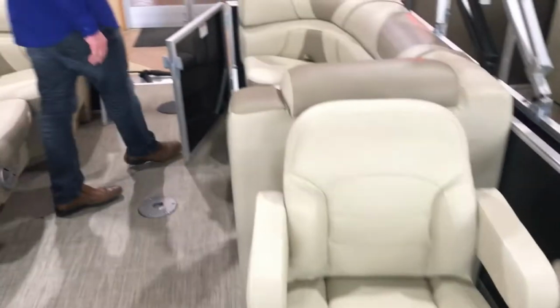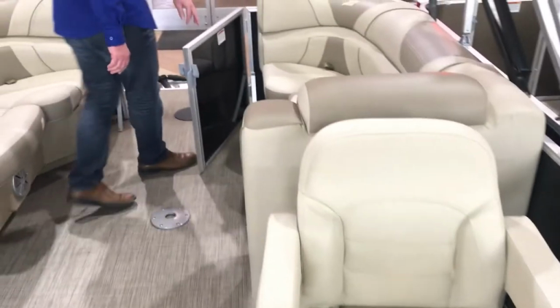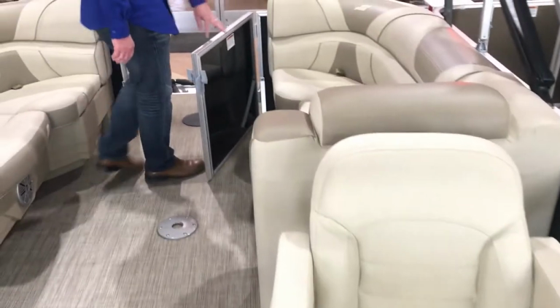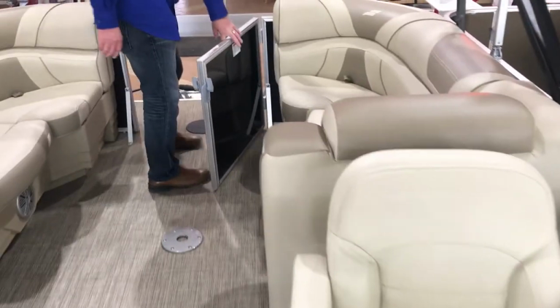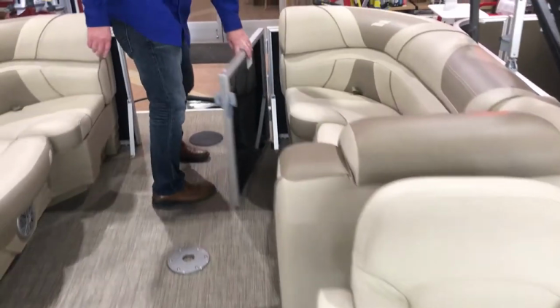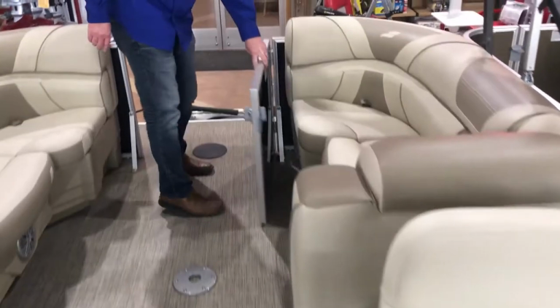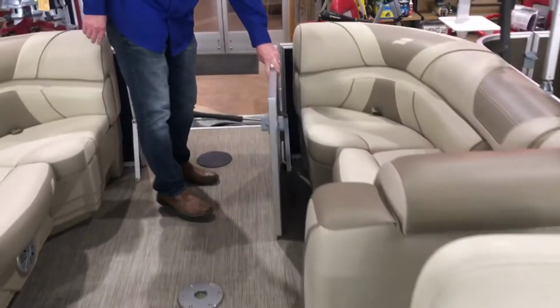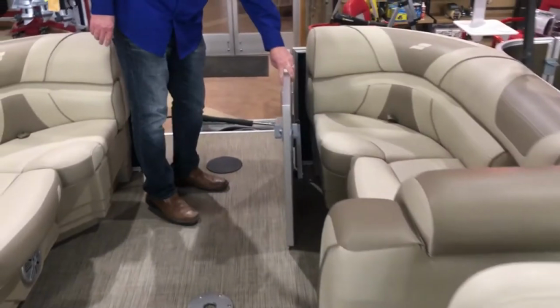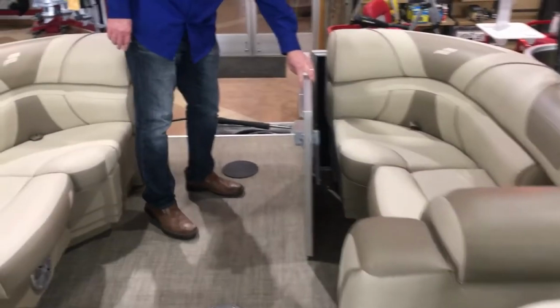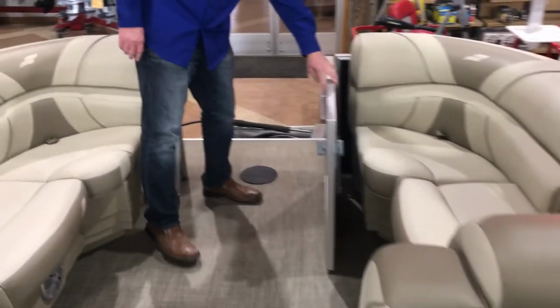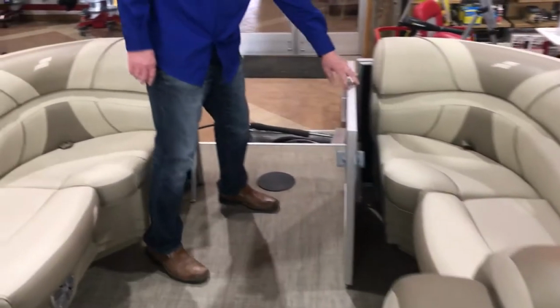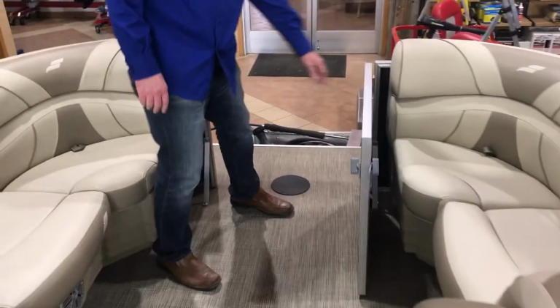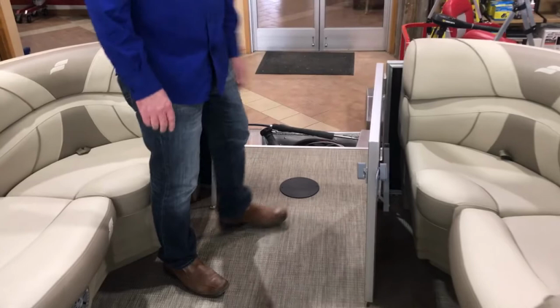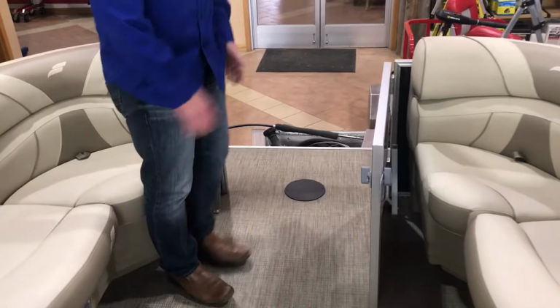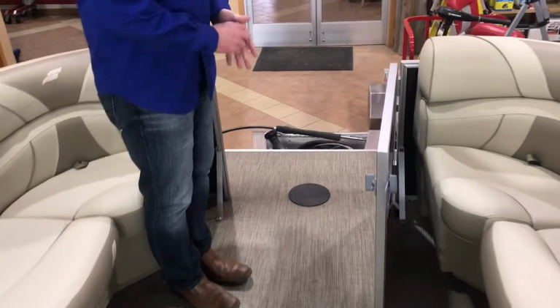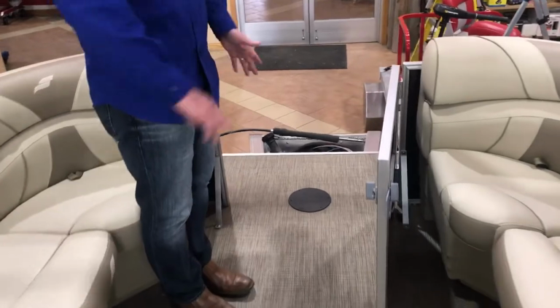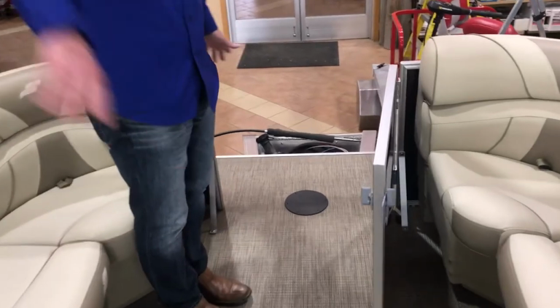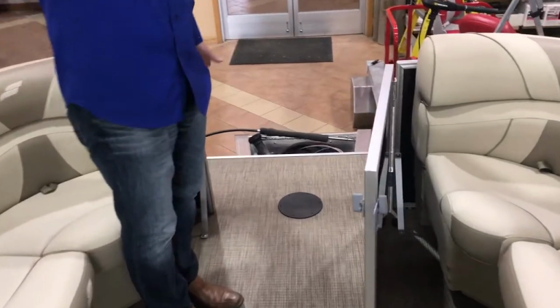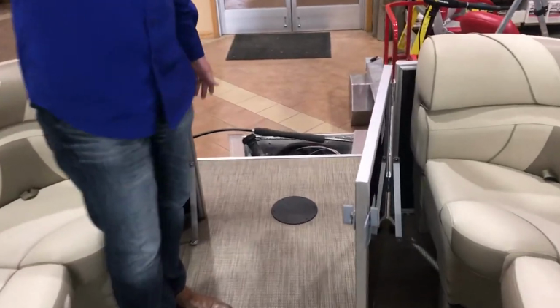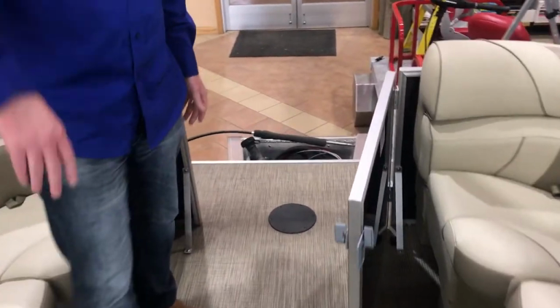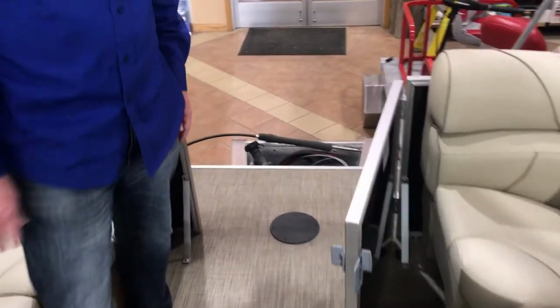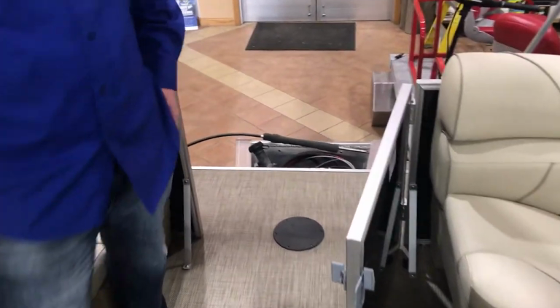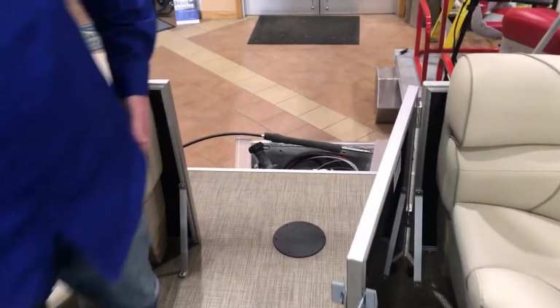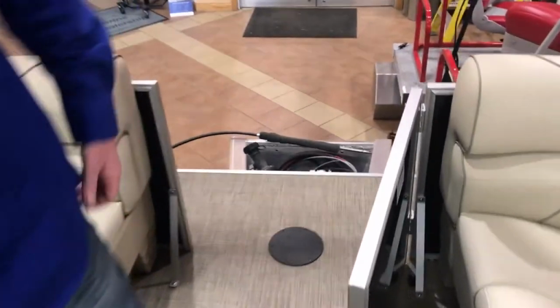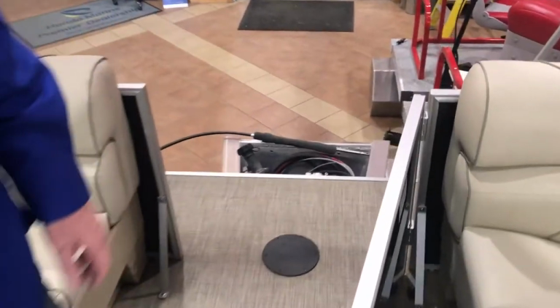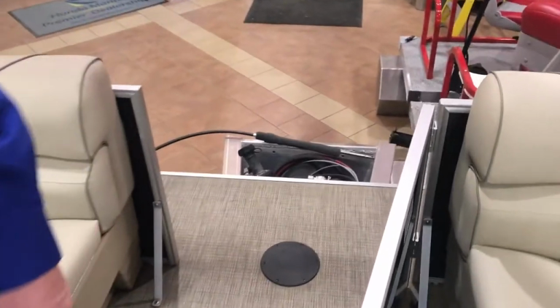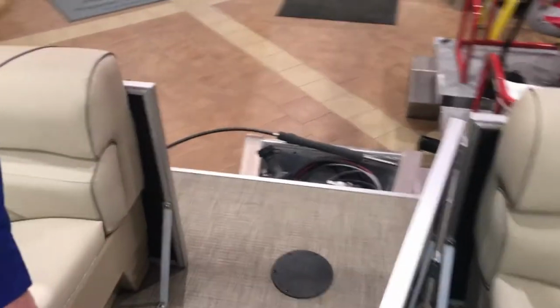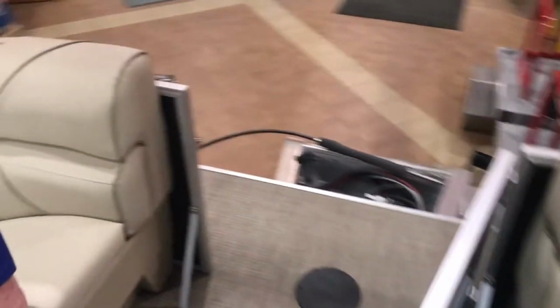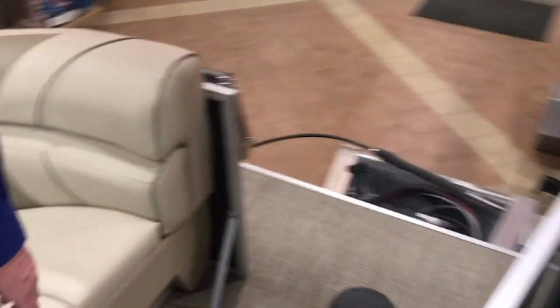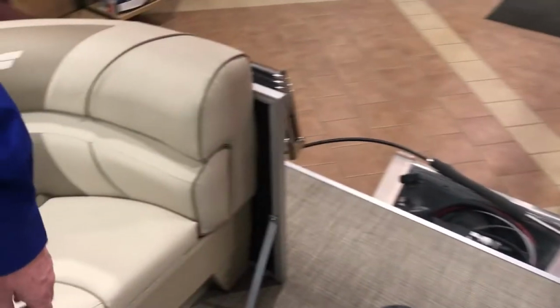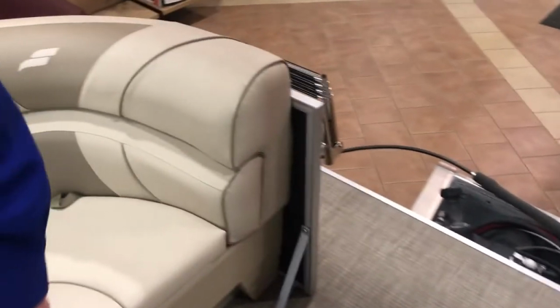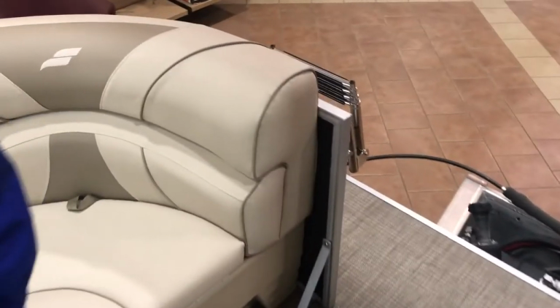We have a rear entry door back here, with a straight walk-through to the front with another door there.